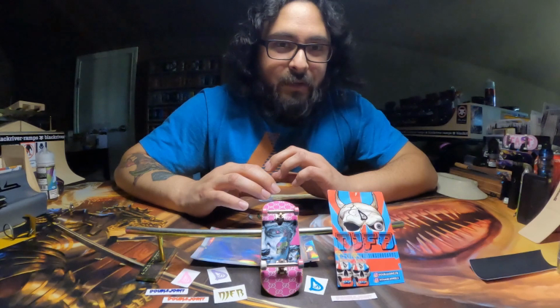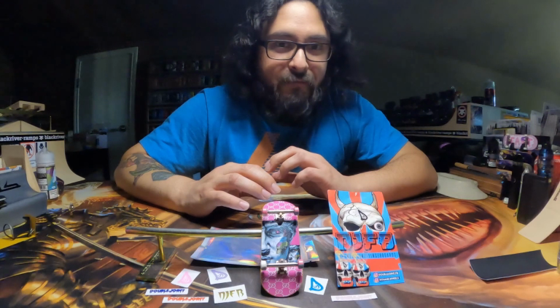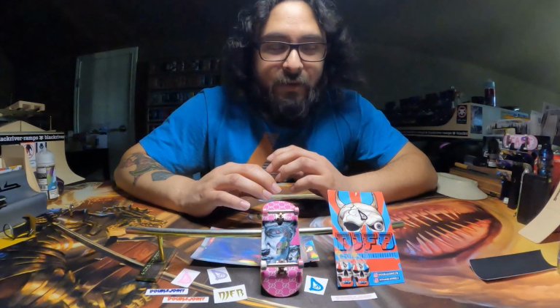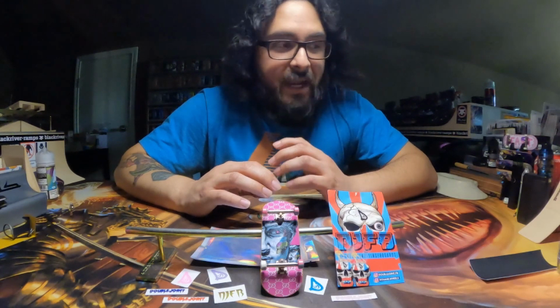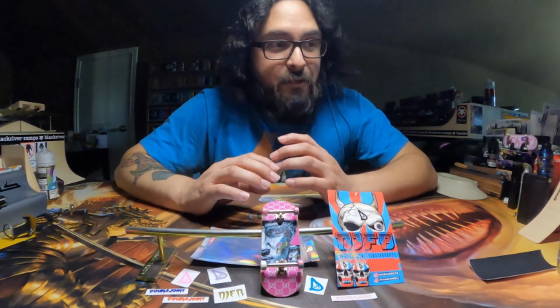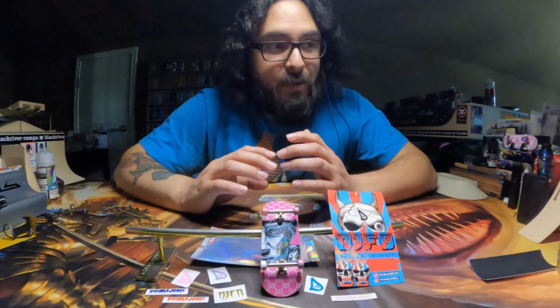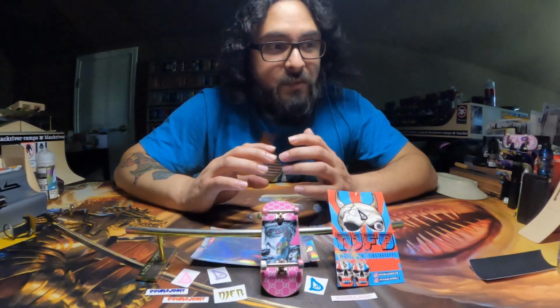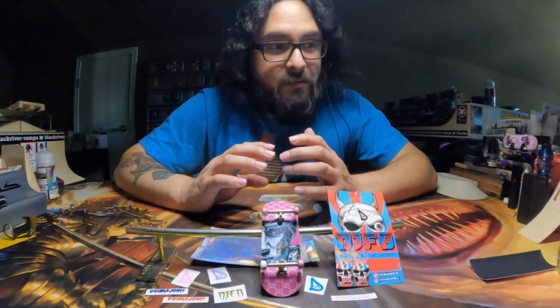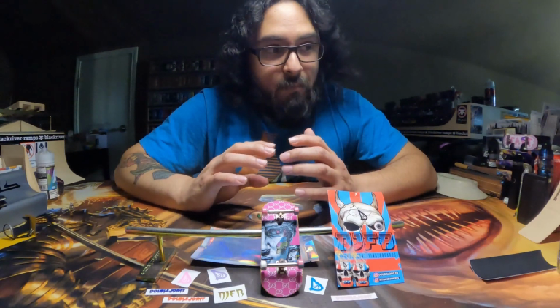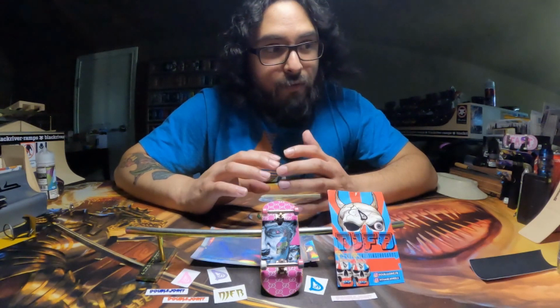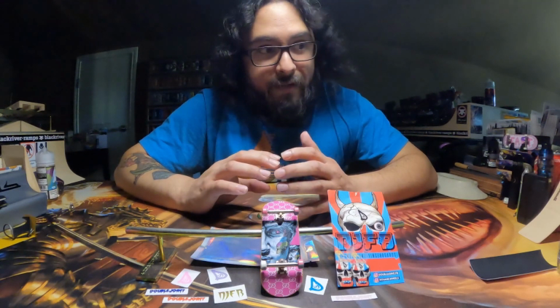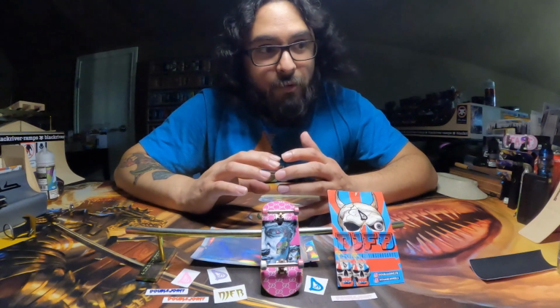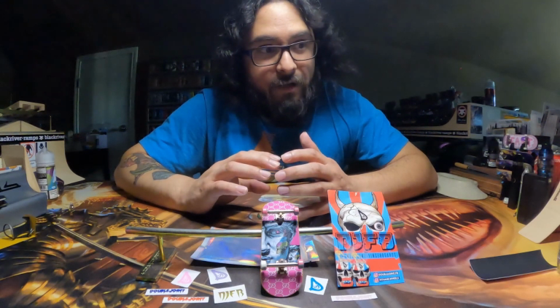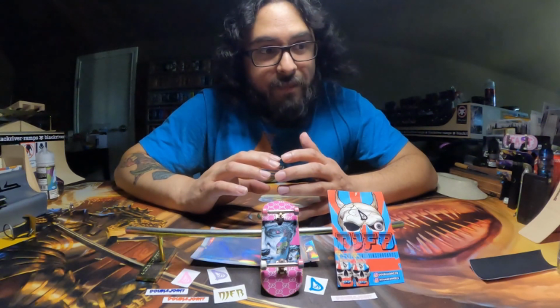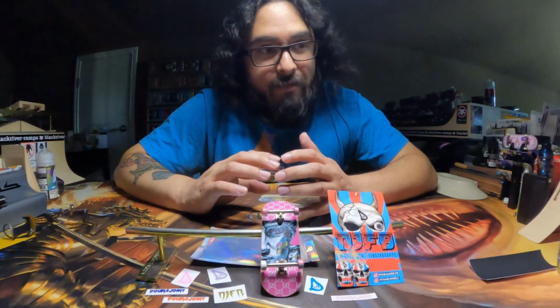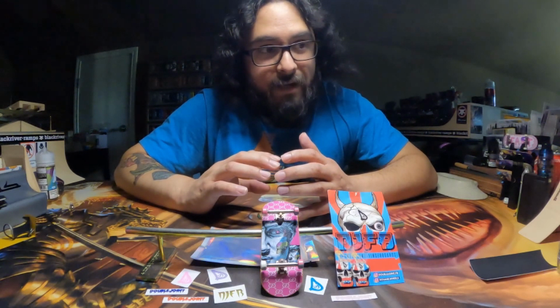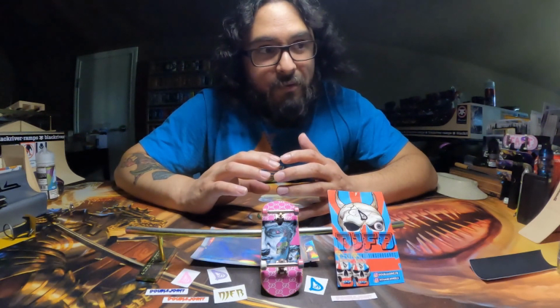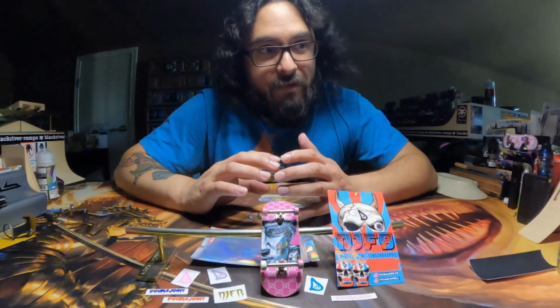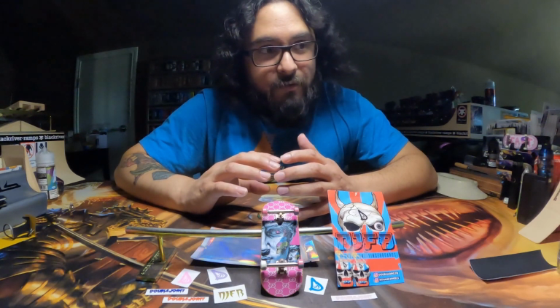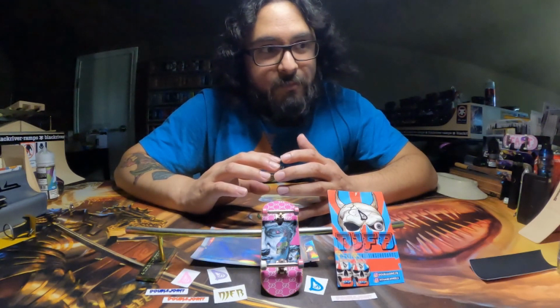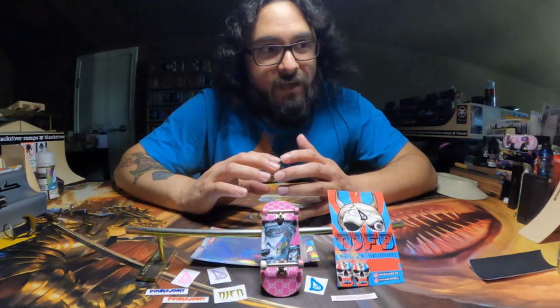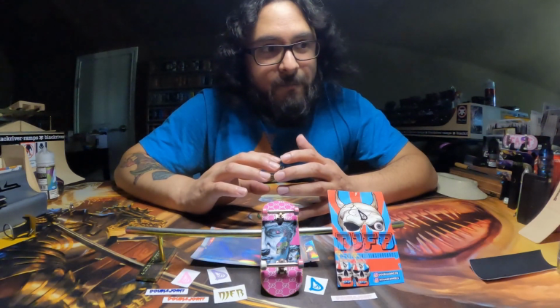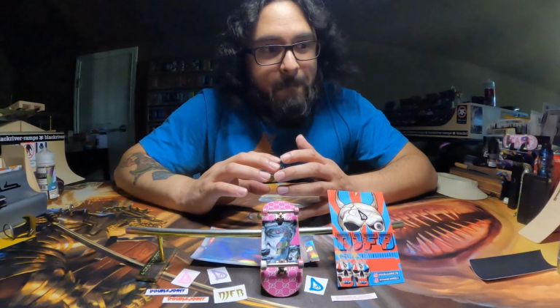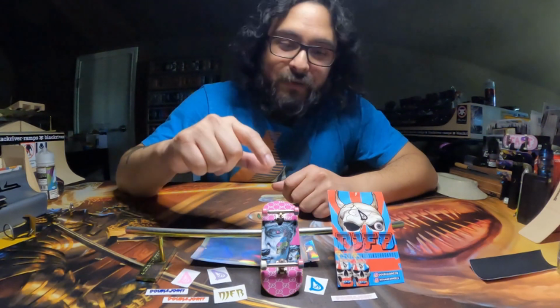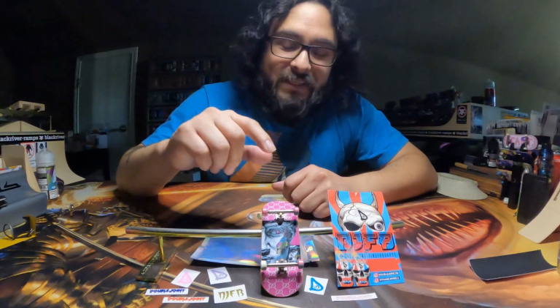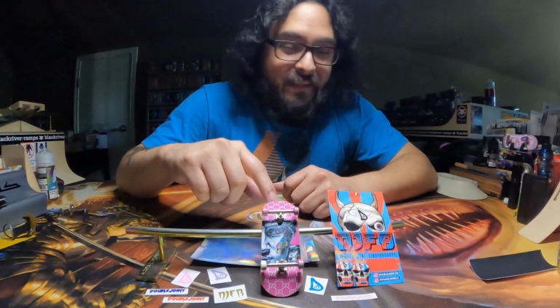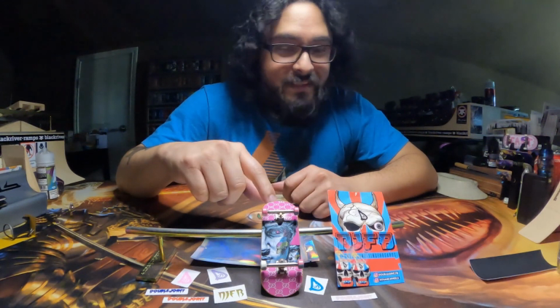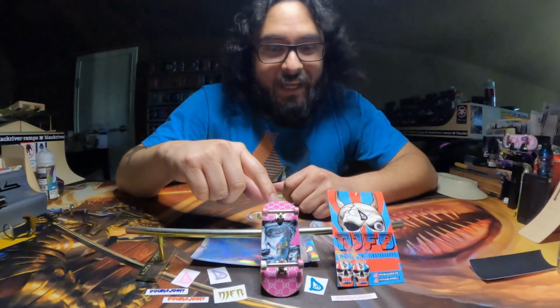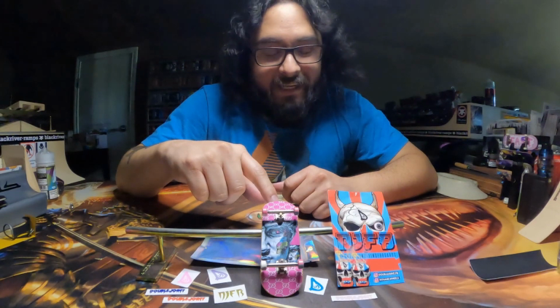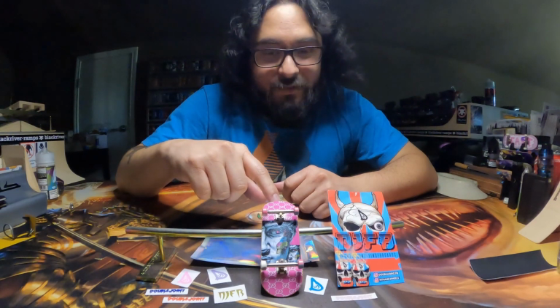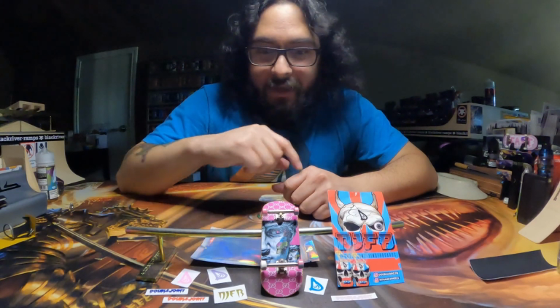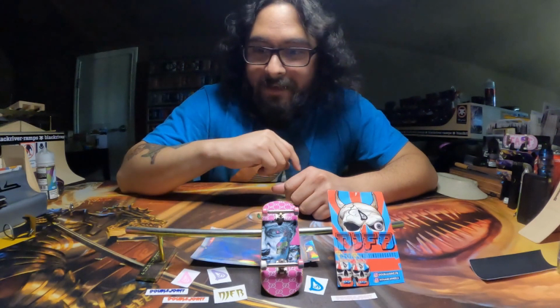I'll have my Instagram down in the description below as well — give me a follow. I do post more fingerboarding on there than I do on the YouTube channel, if you want to see this deck getting shredded.